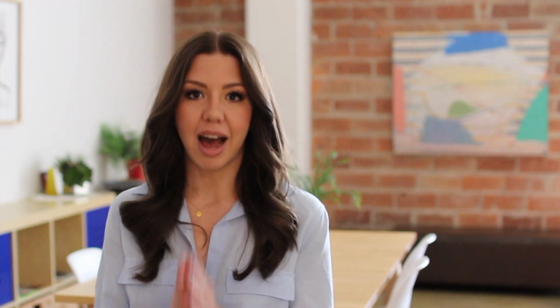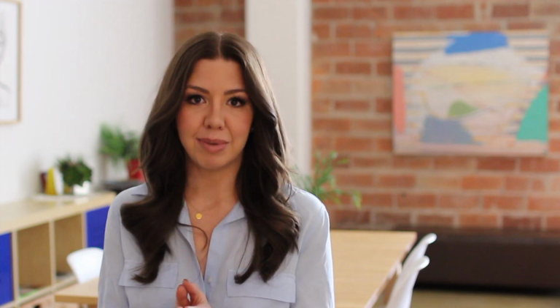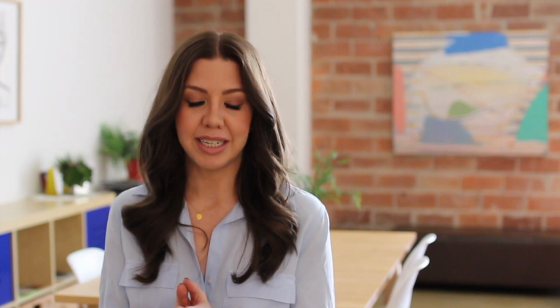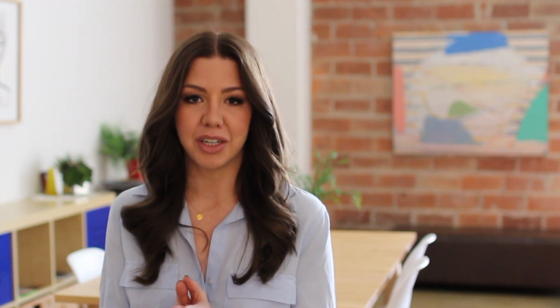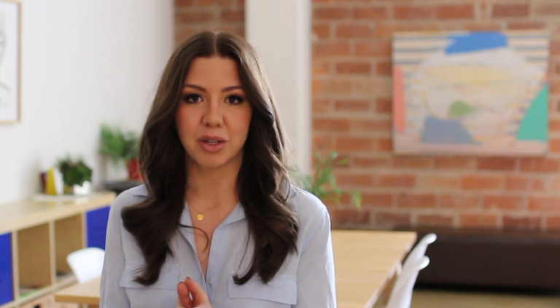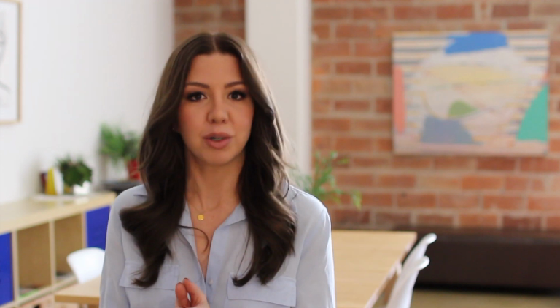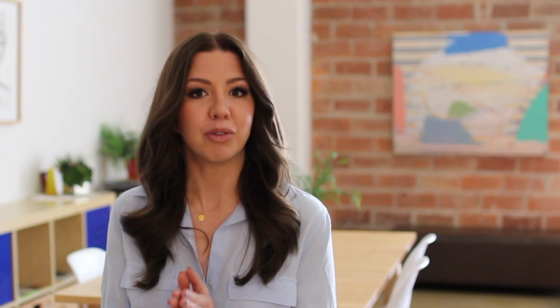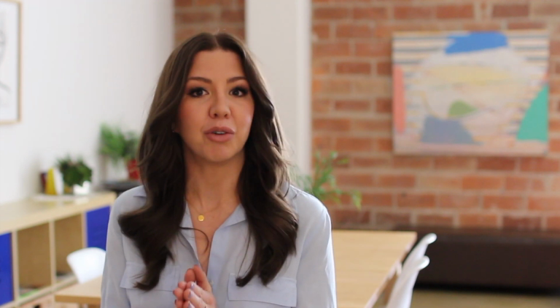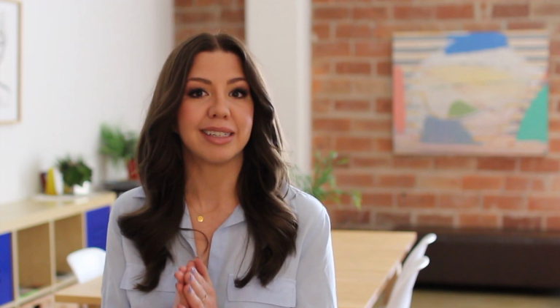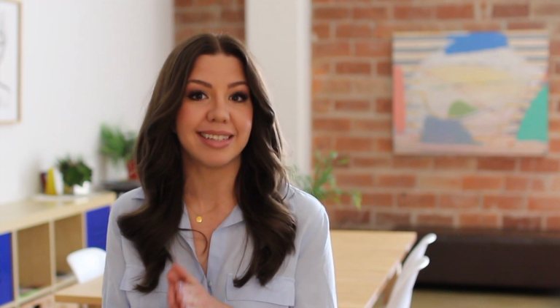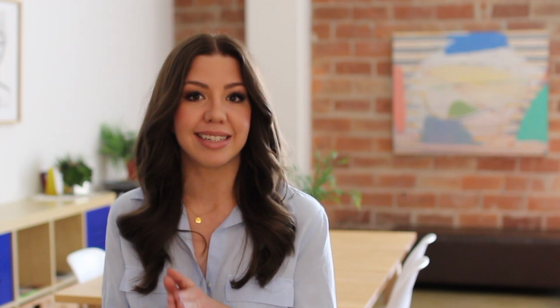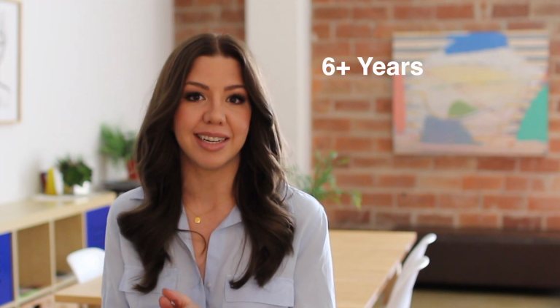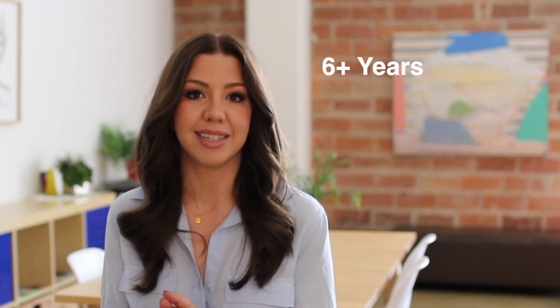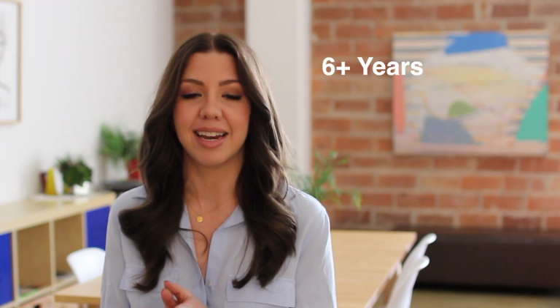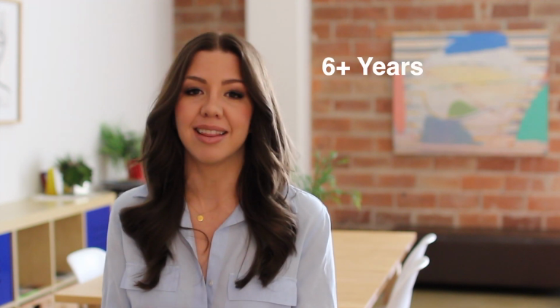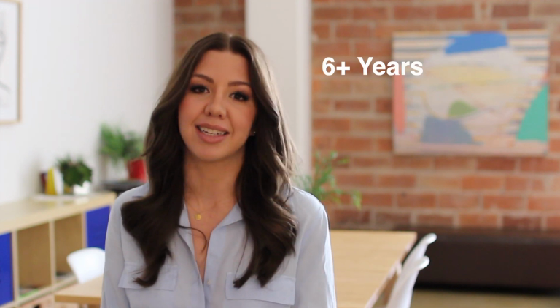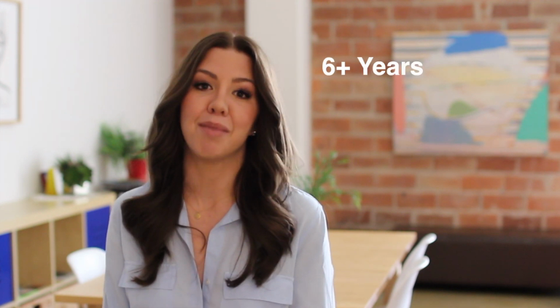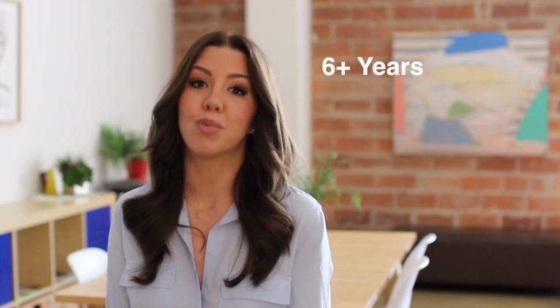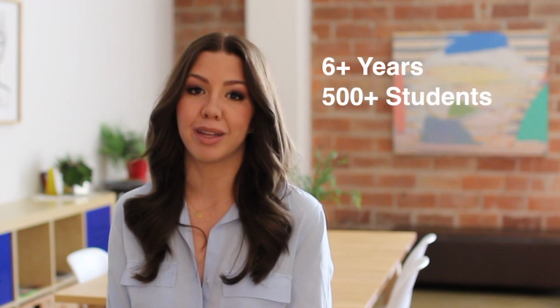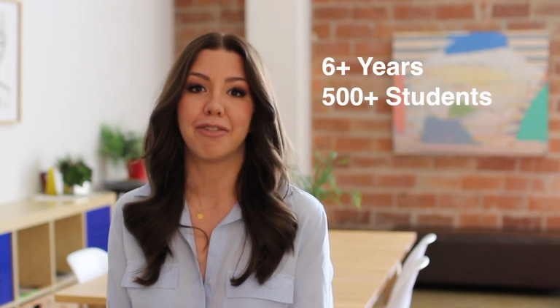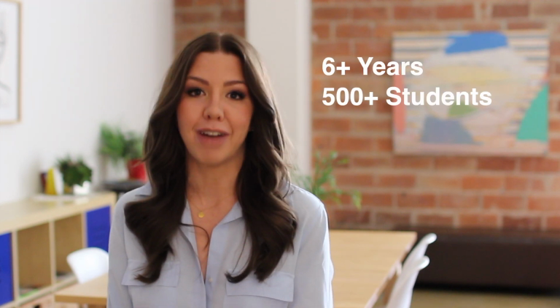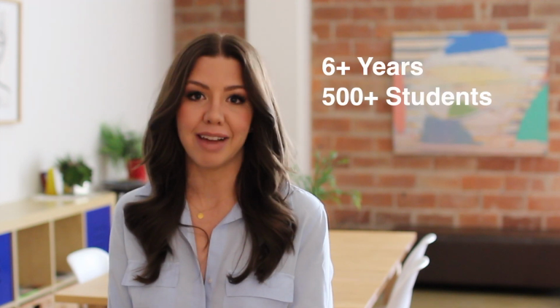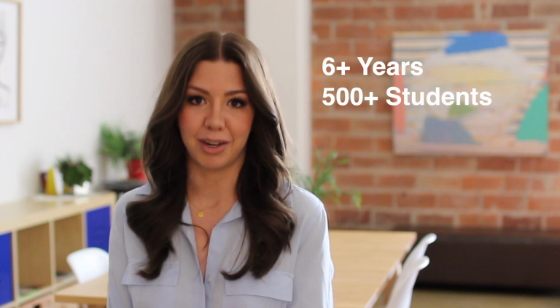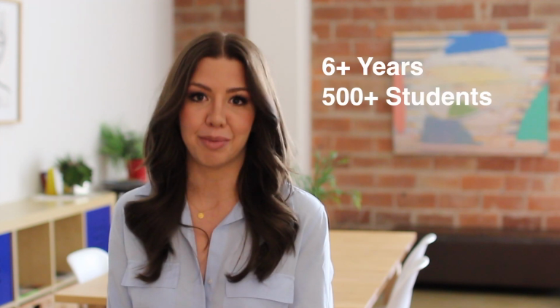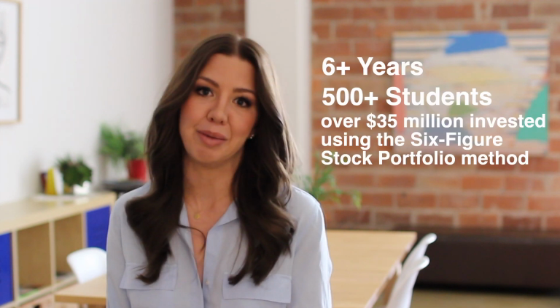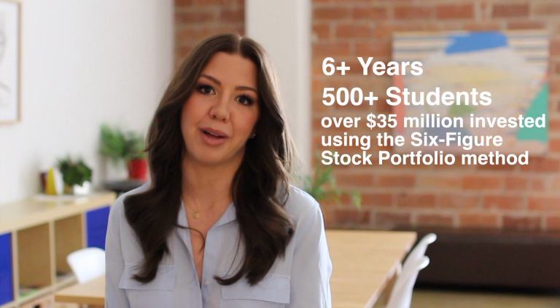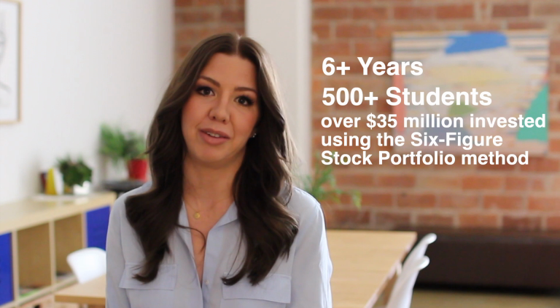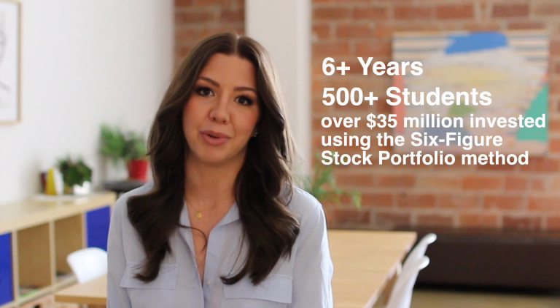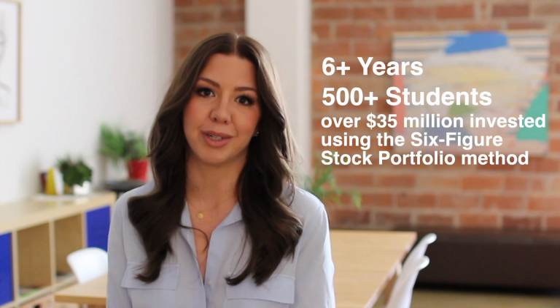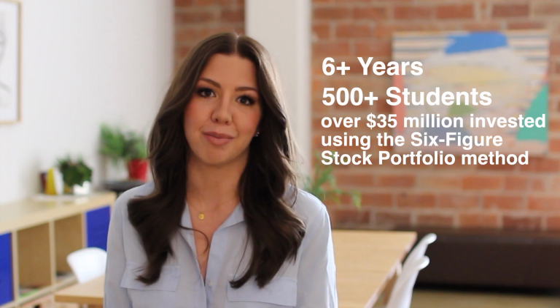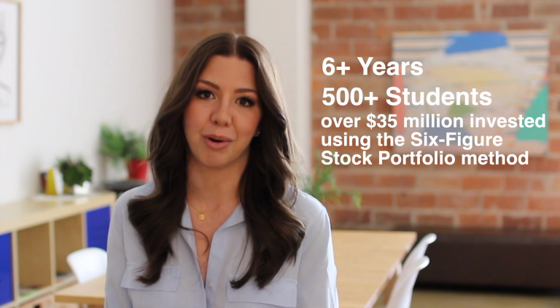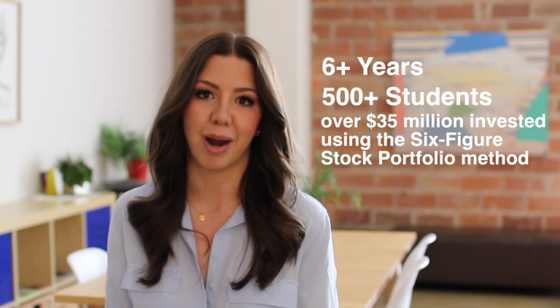I've been teaching this course for over six years and in that time more than 500 people have enrolled in the program.